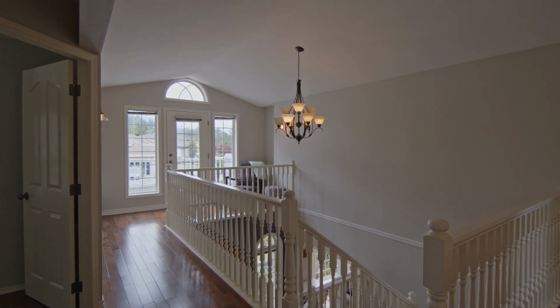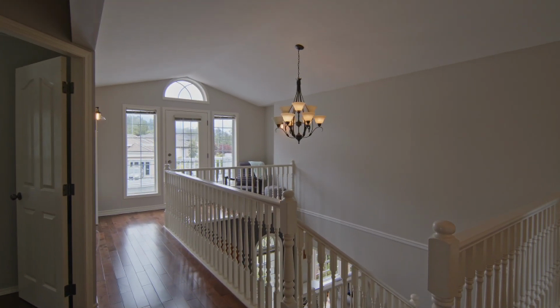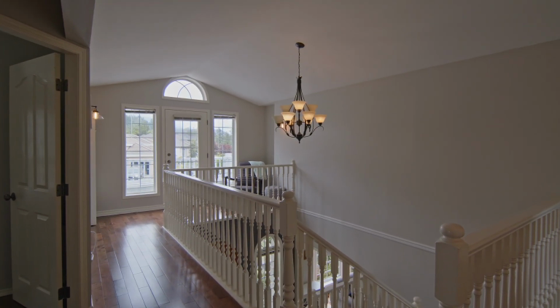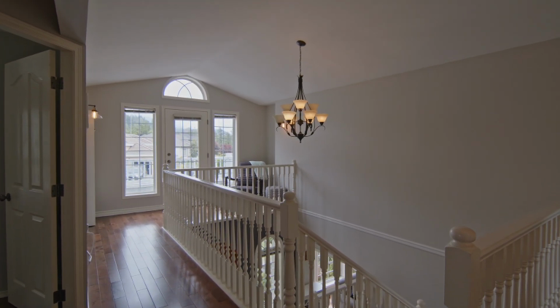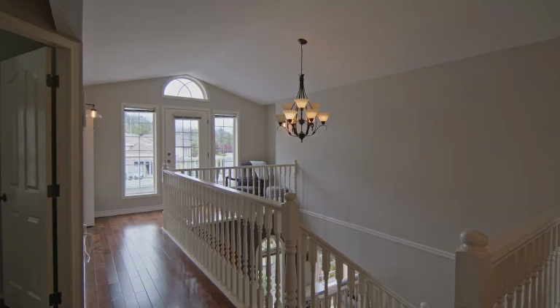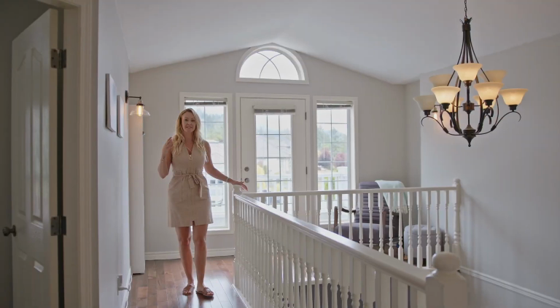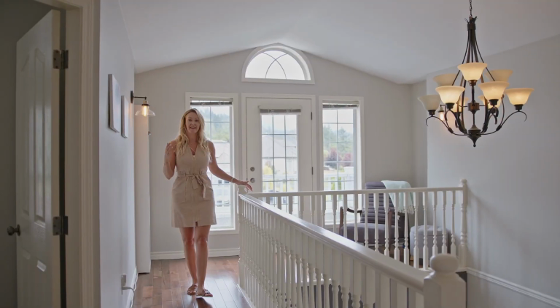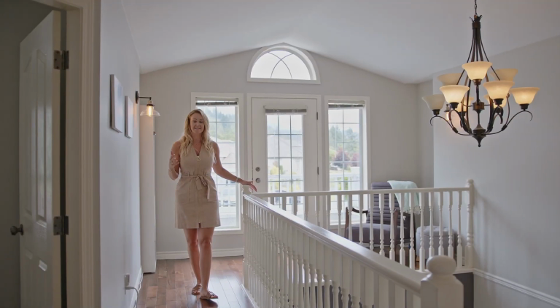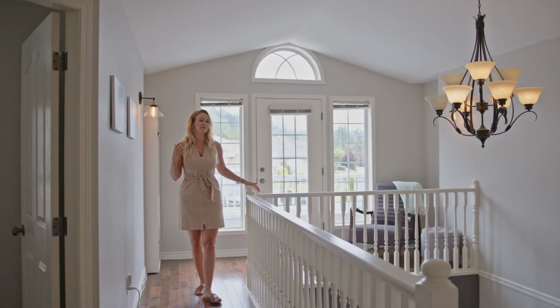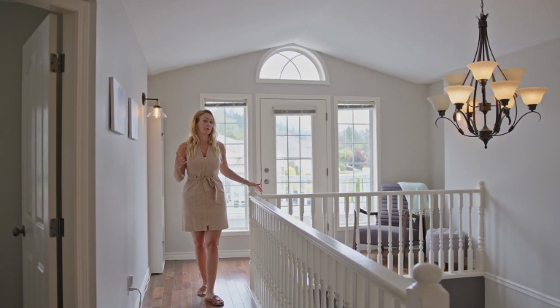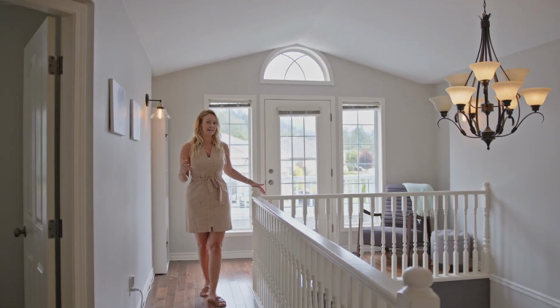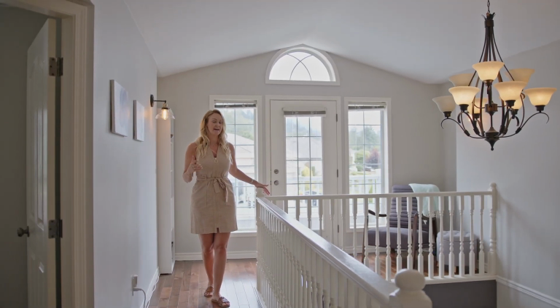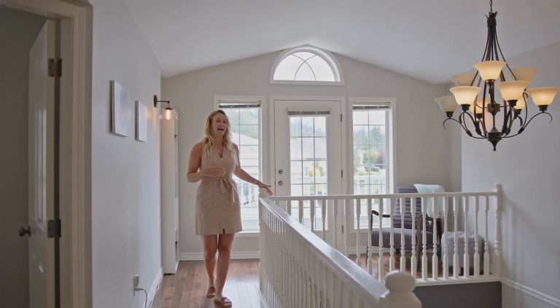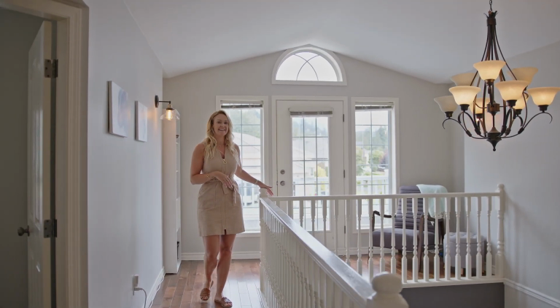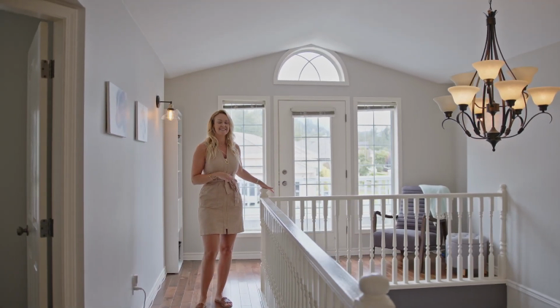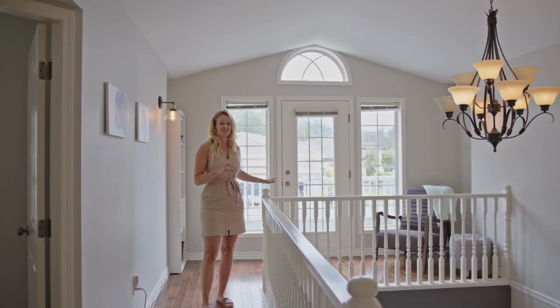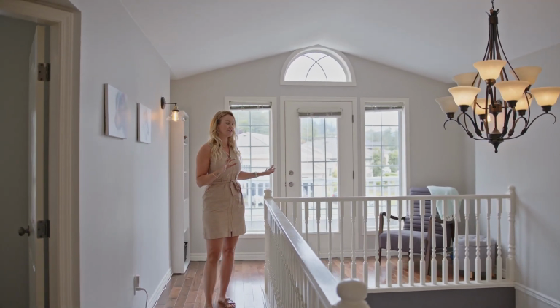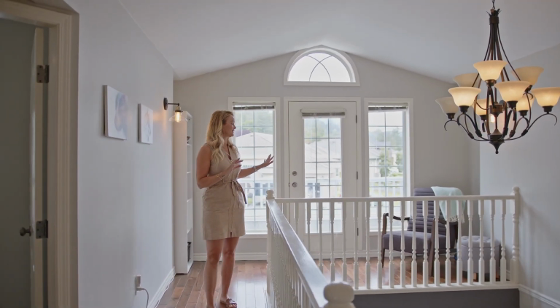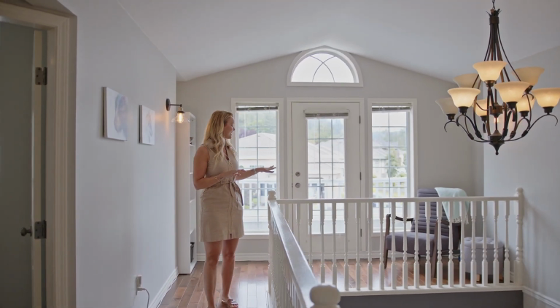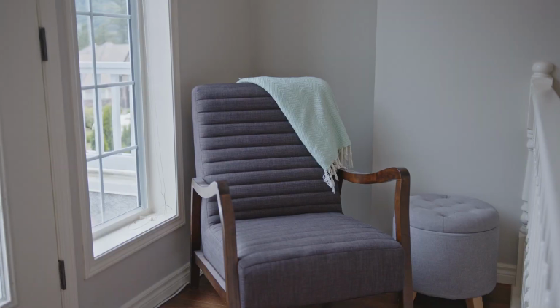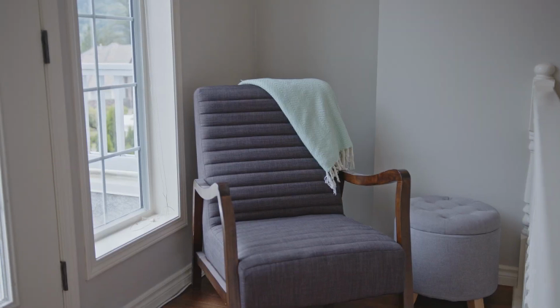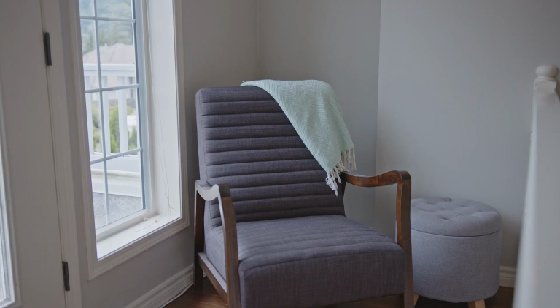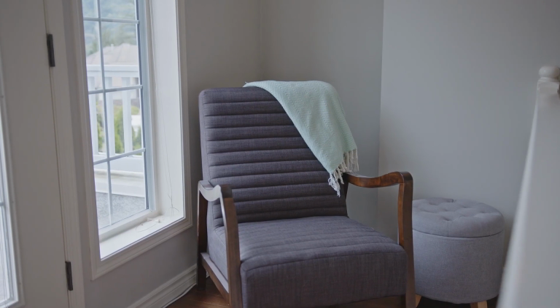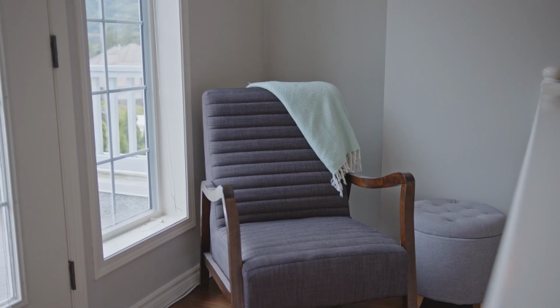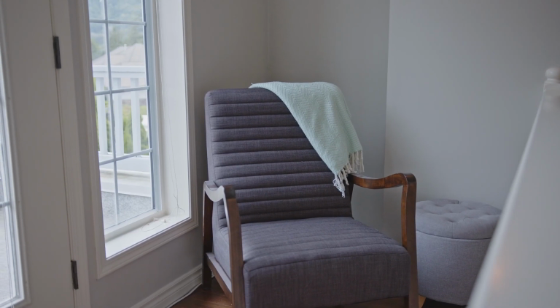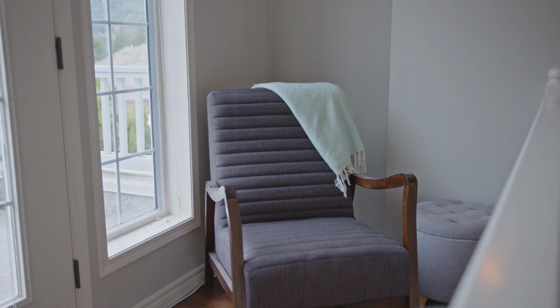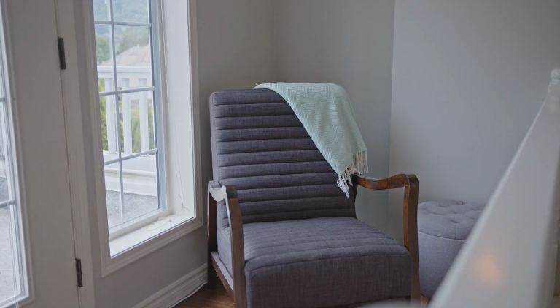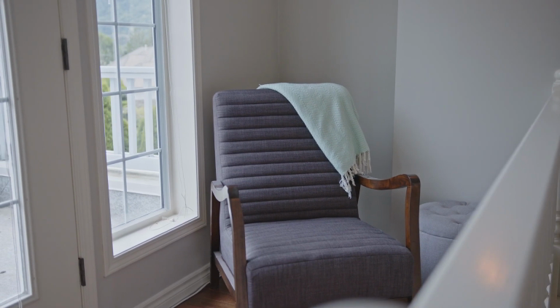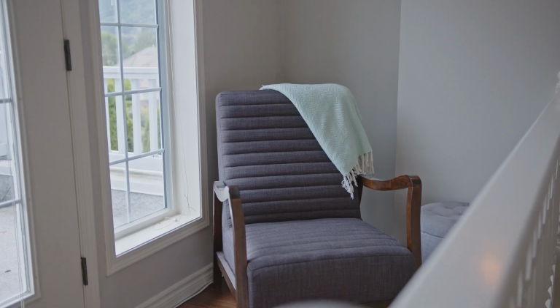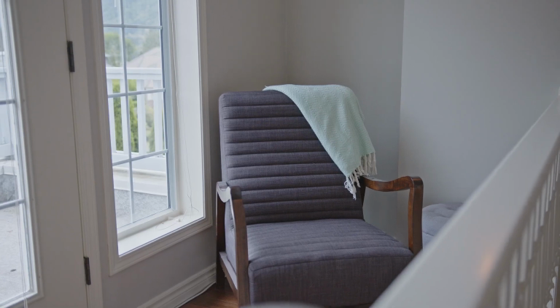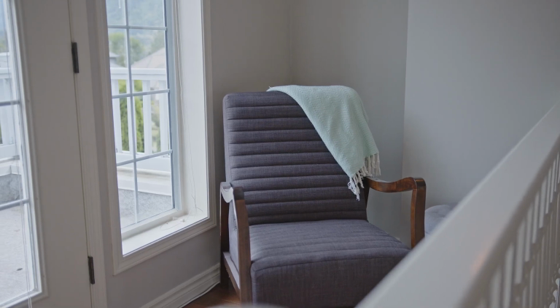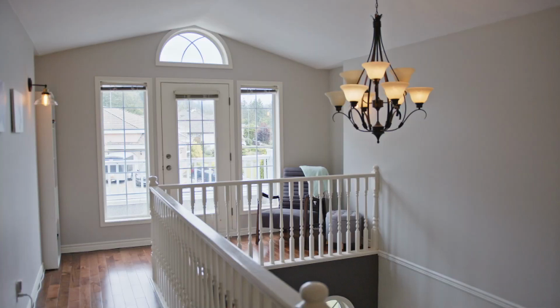Upstairs here feels really nice and bright. I like this extra little landing area with a reading nook and access out to the balcony.